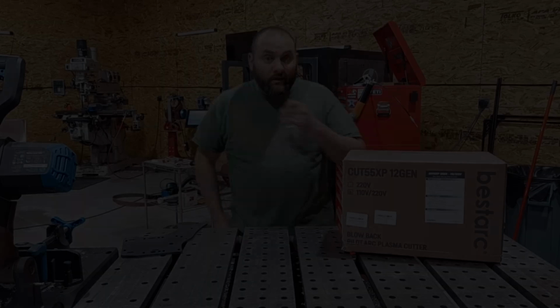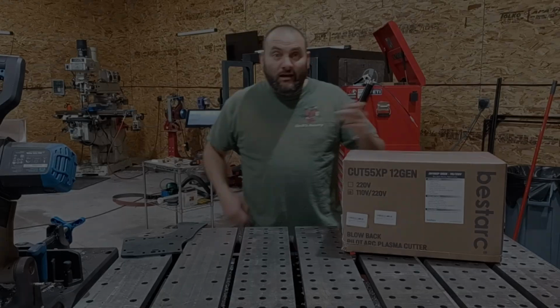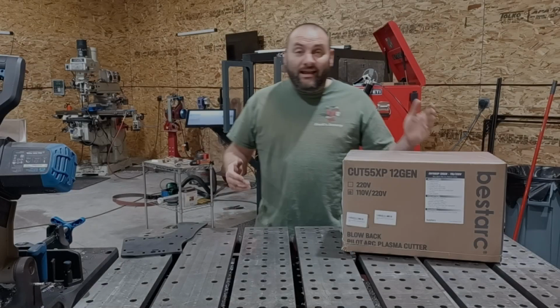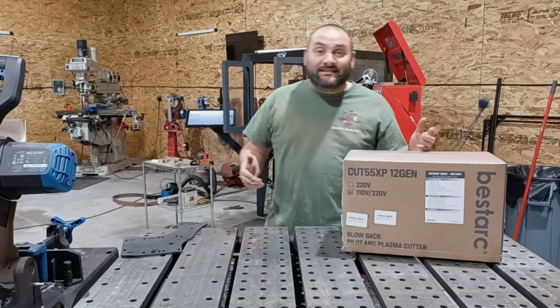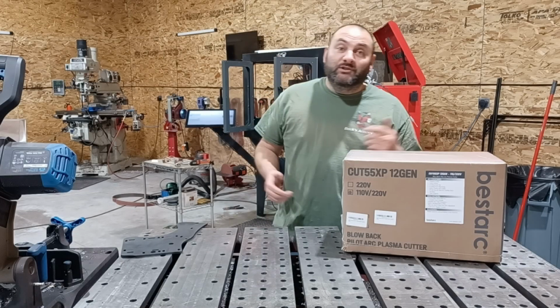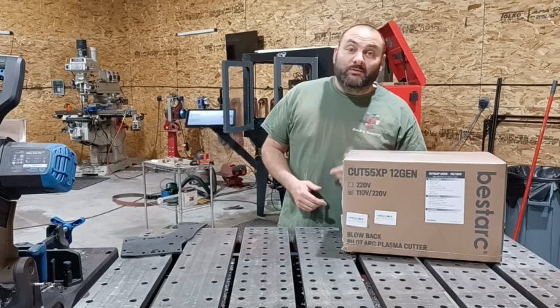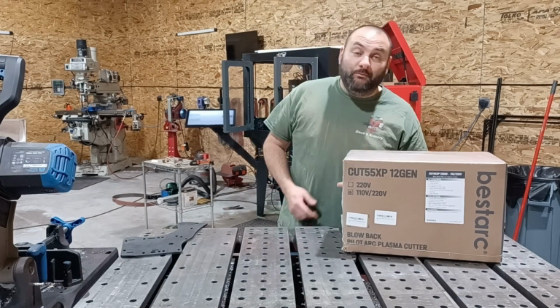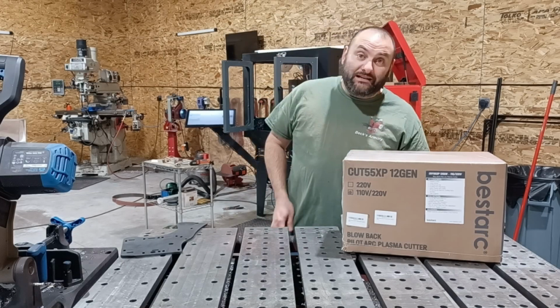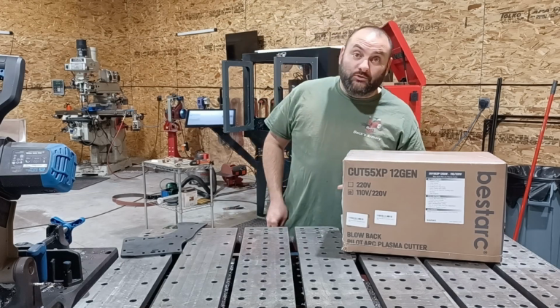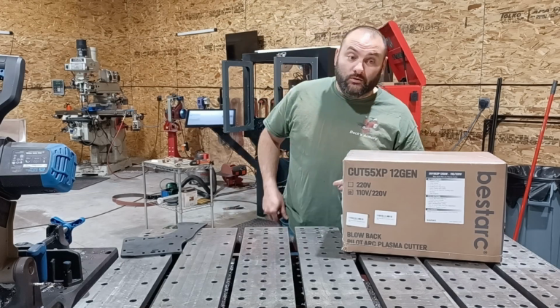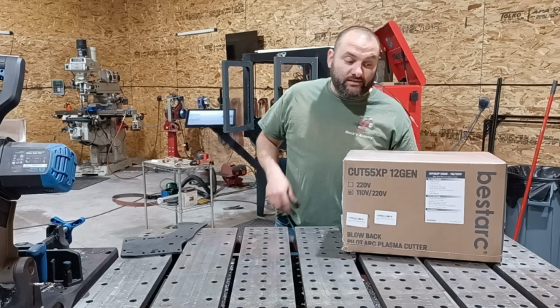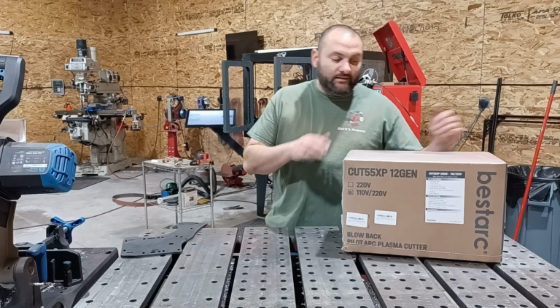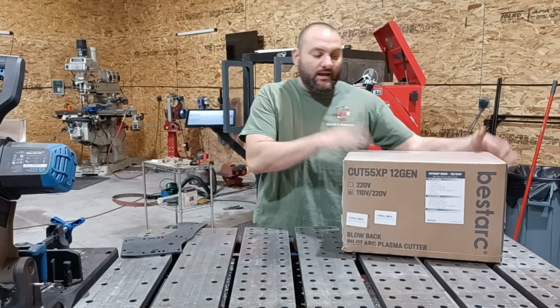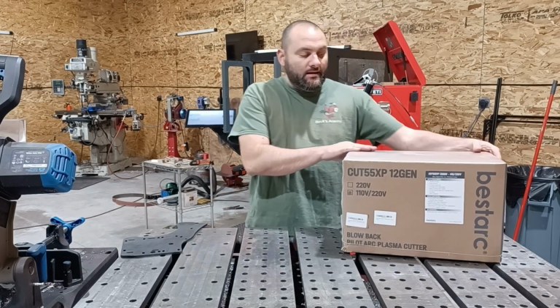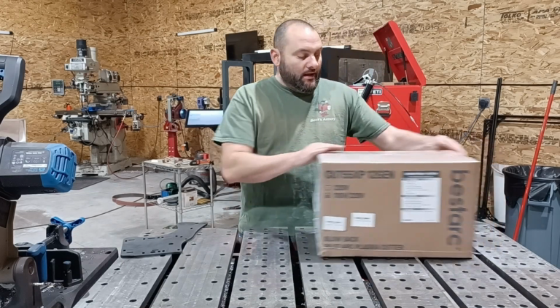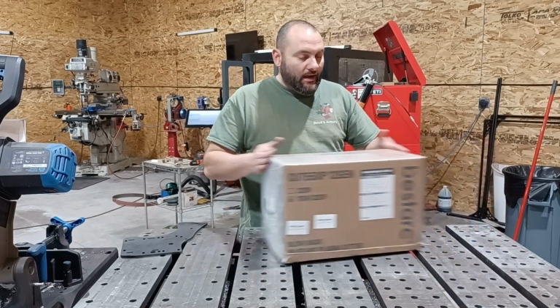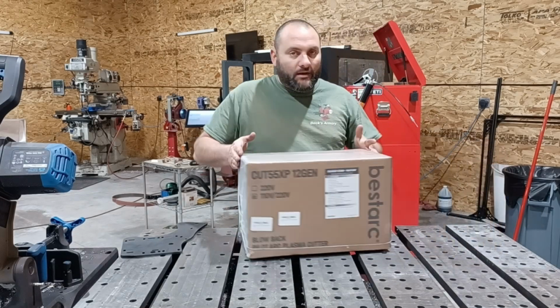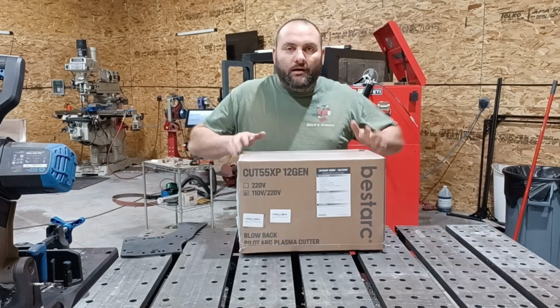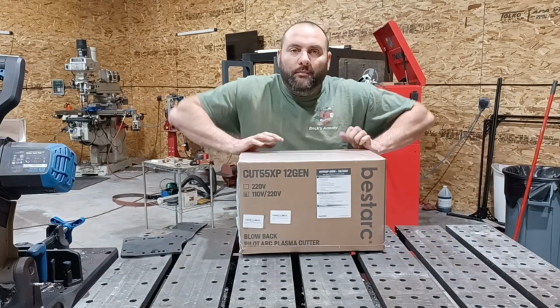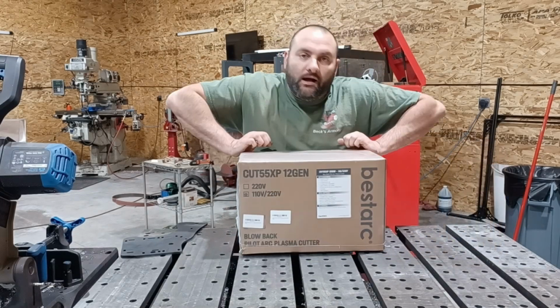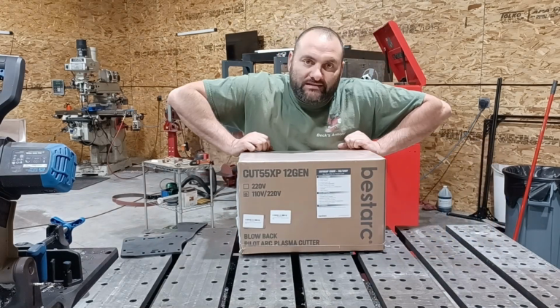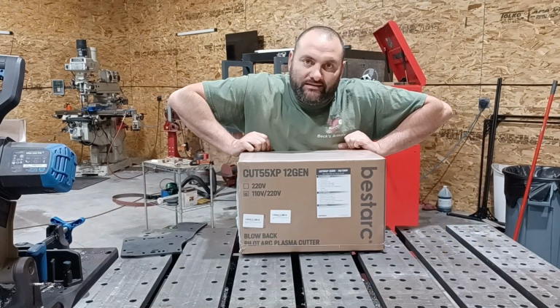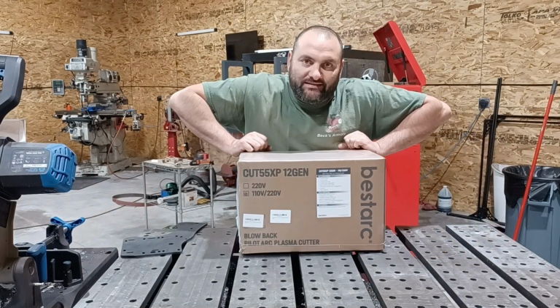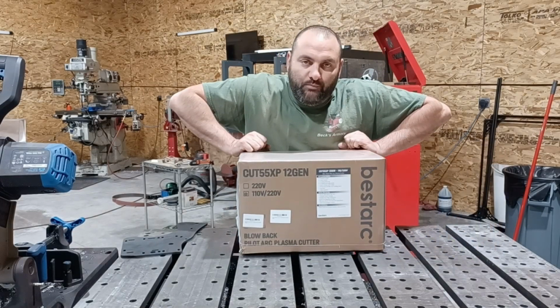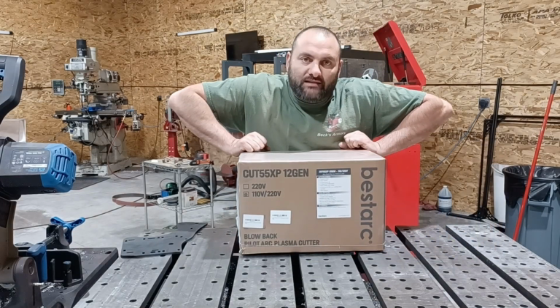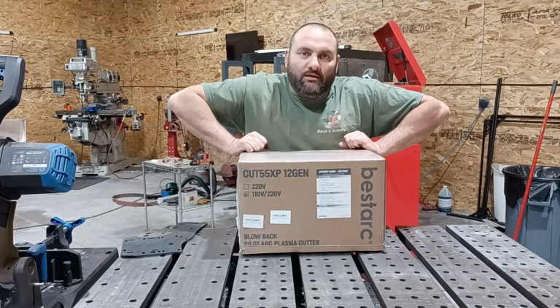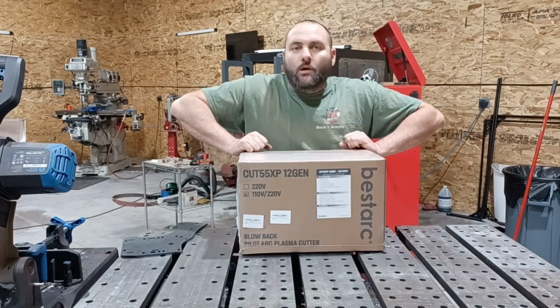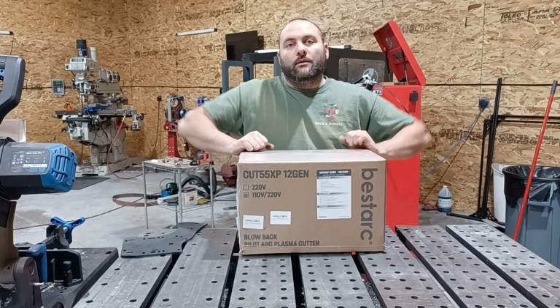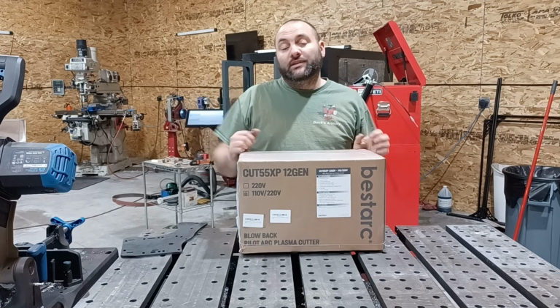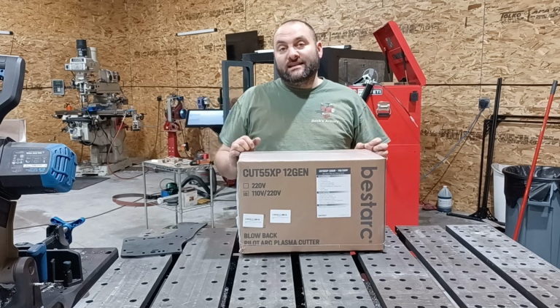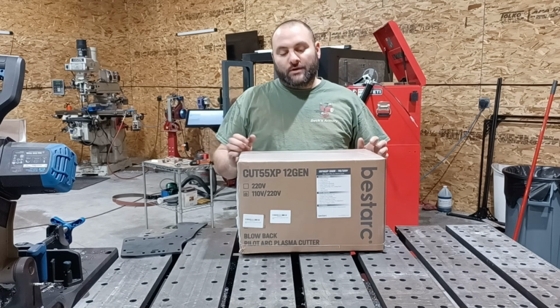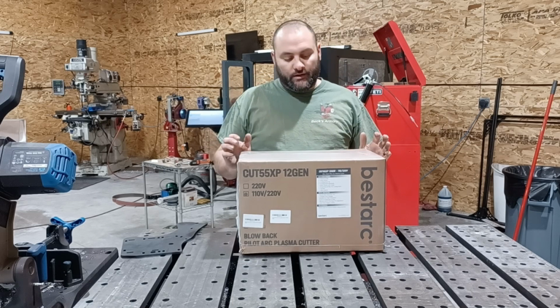Hi guys, I'm Richard with Beck Tools, and today I'm going to unbox this BestArc Plasma Cutter.